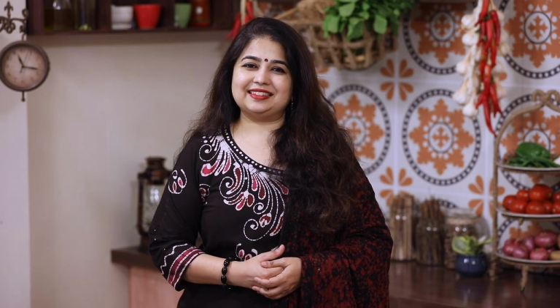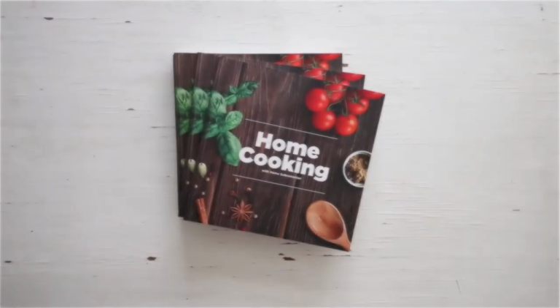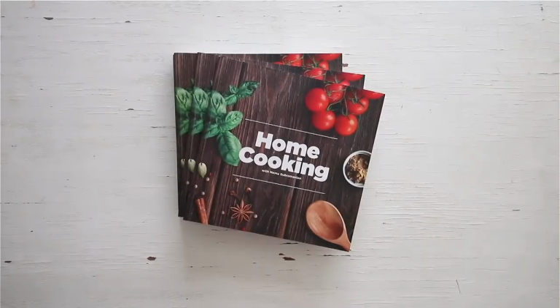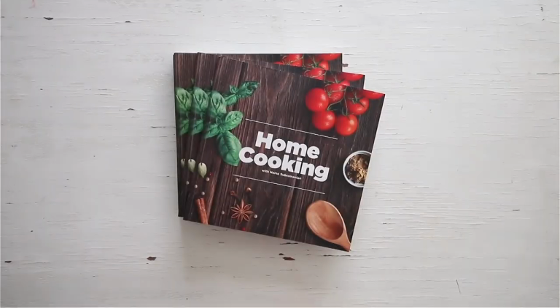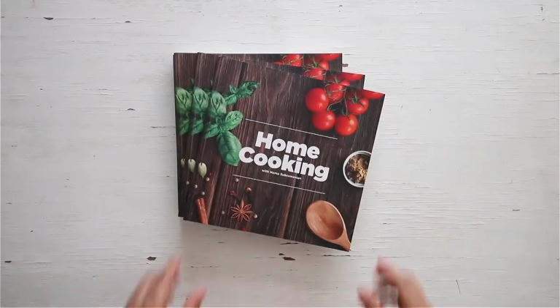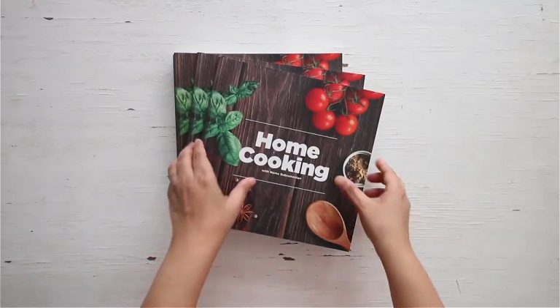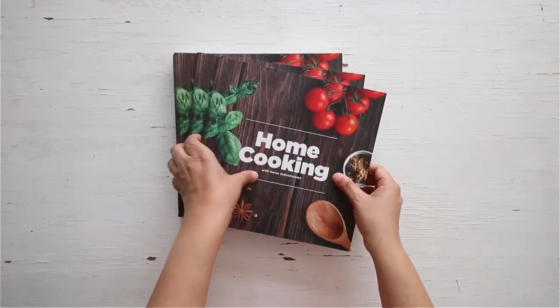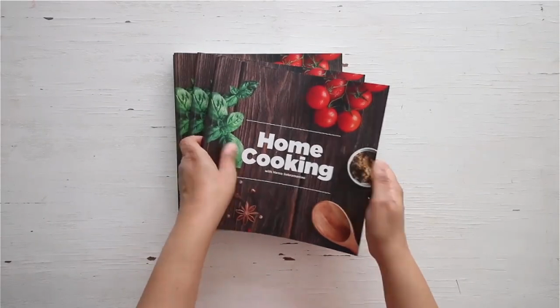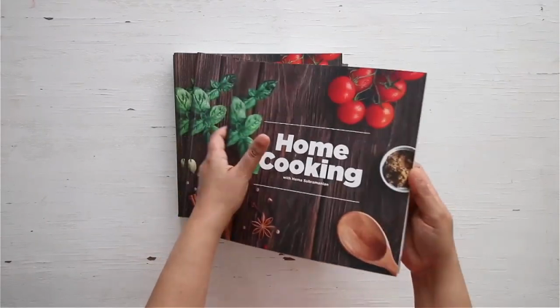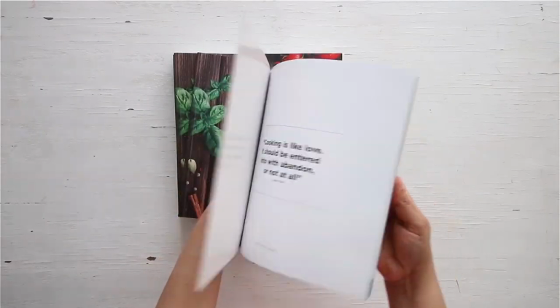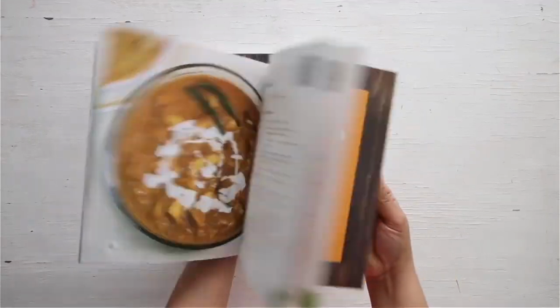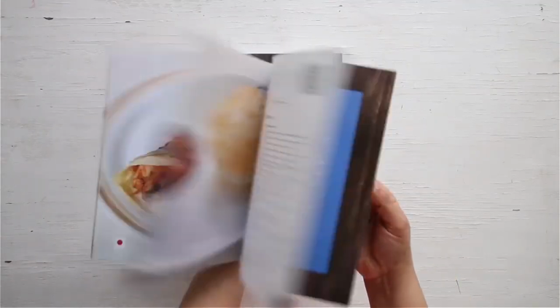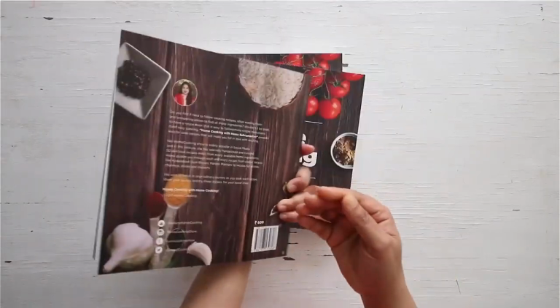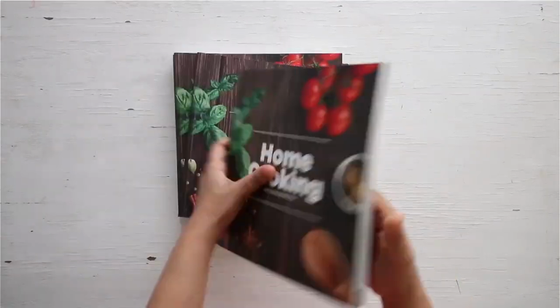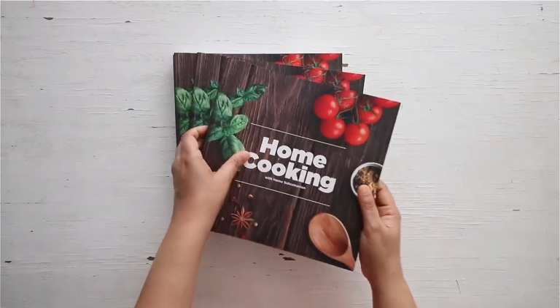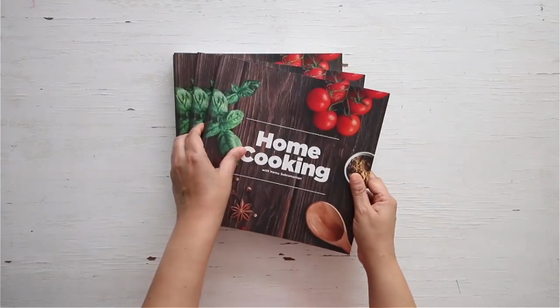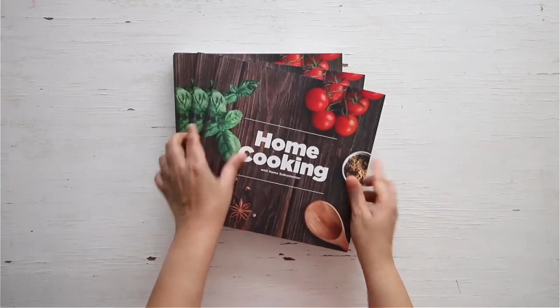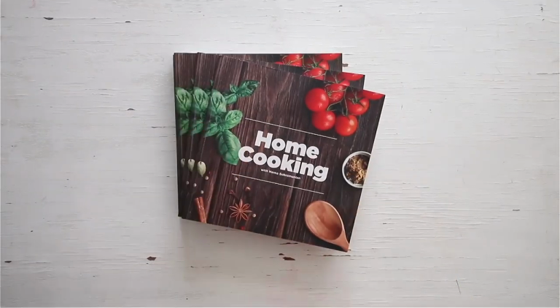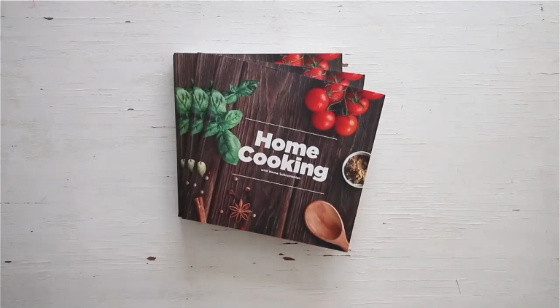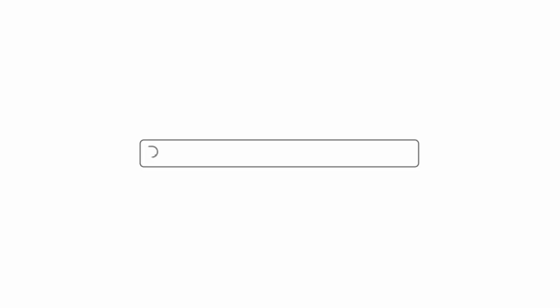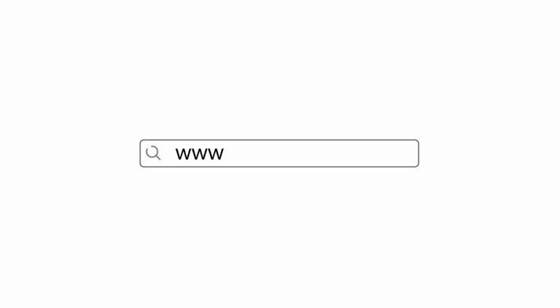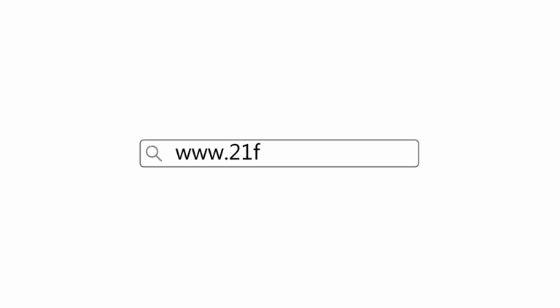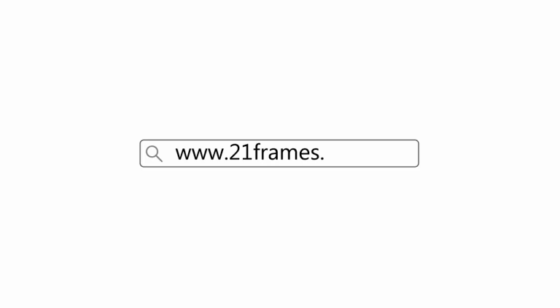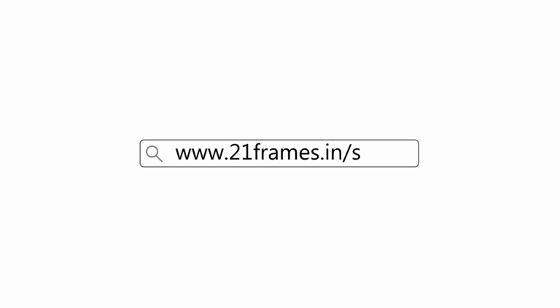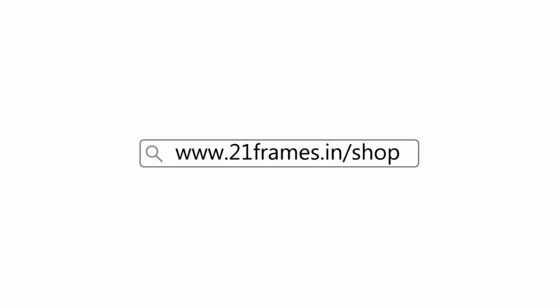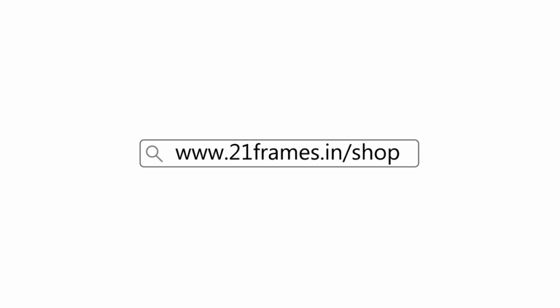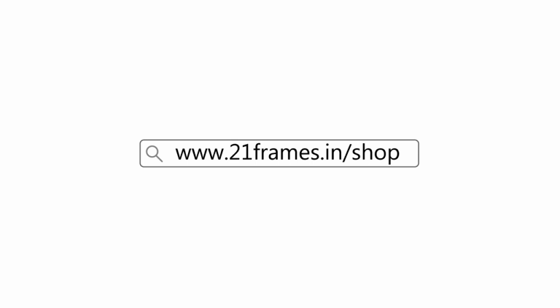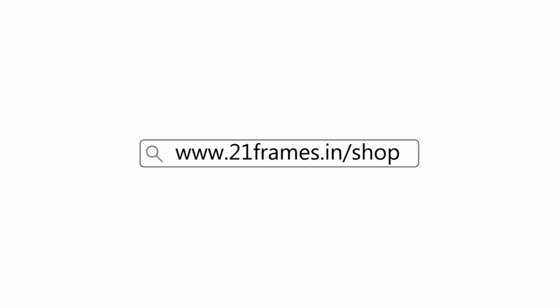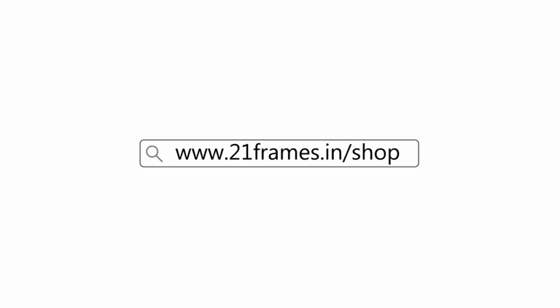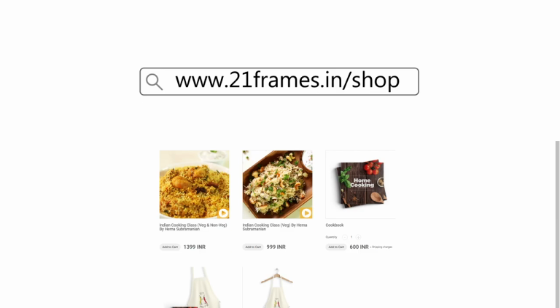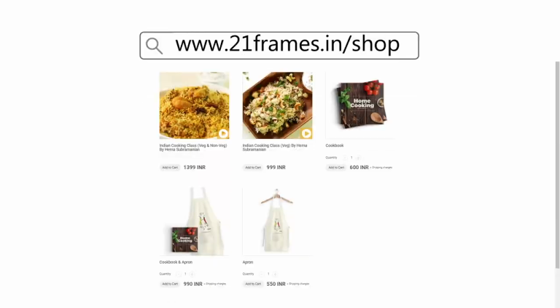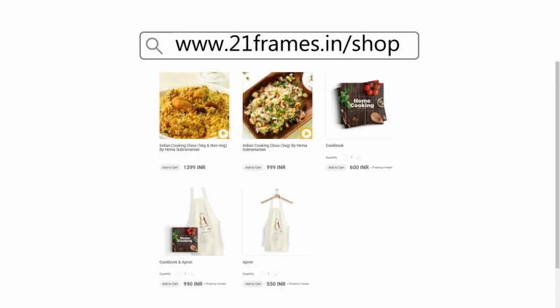You can get a copy of our first edition of the home cooking book on Amazon.